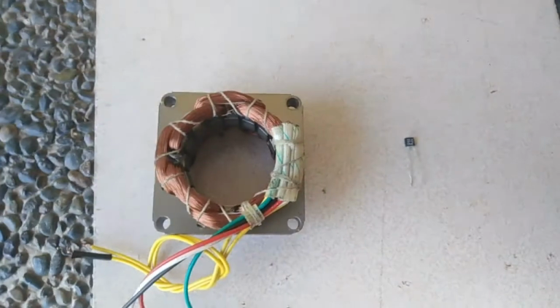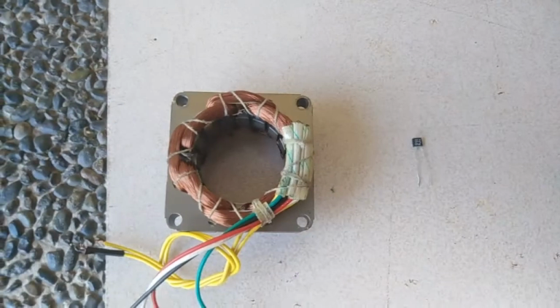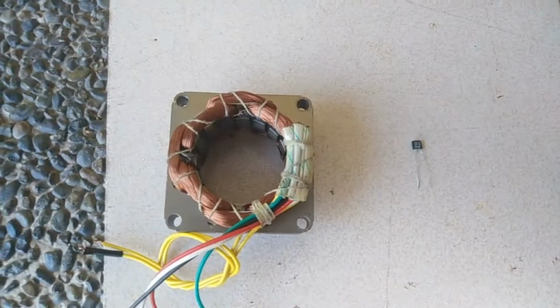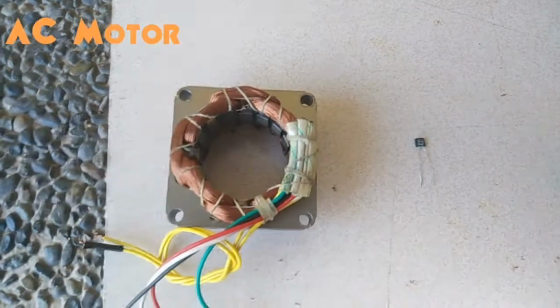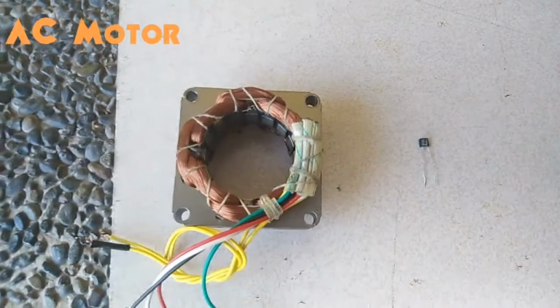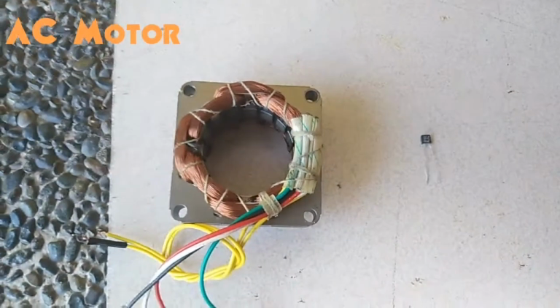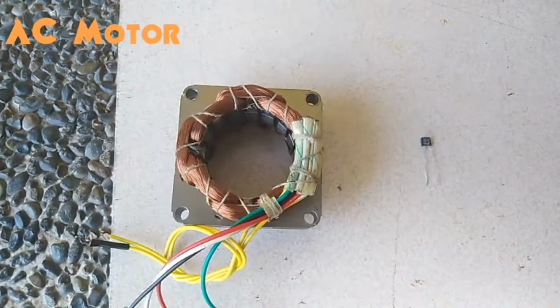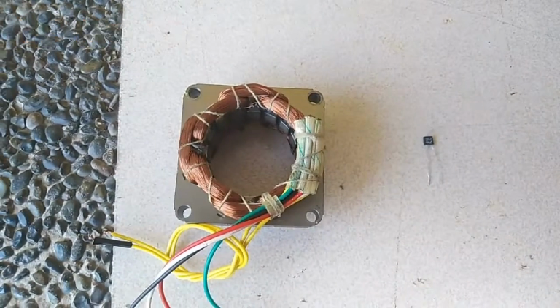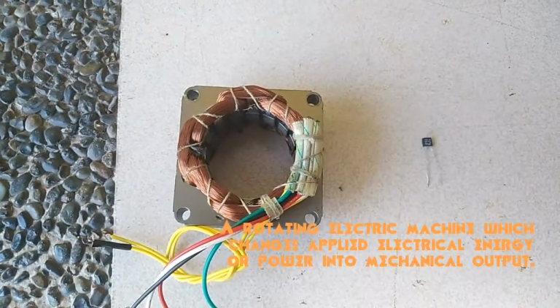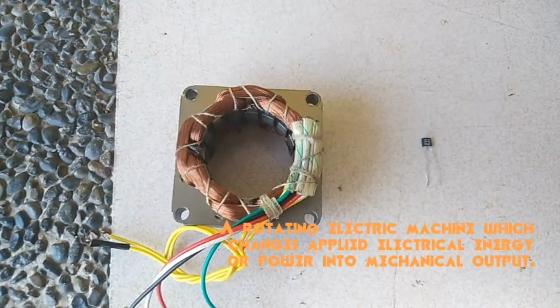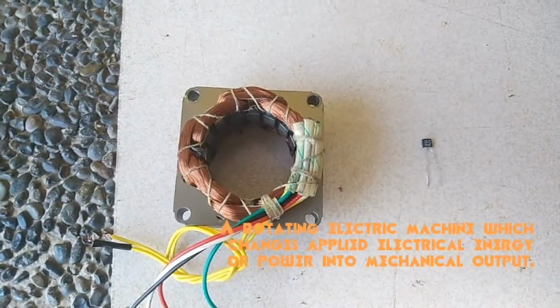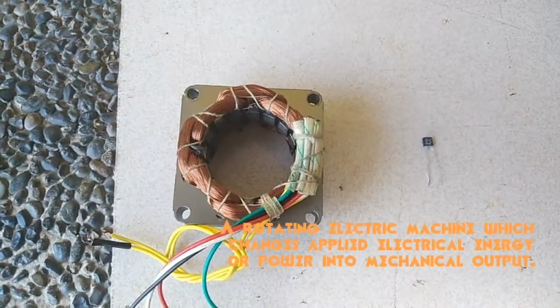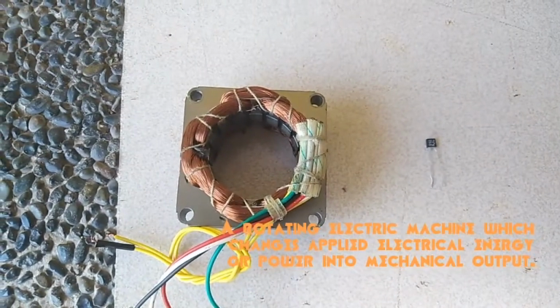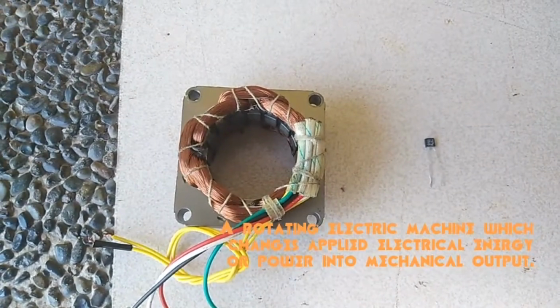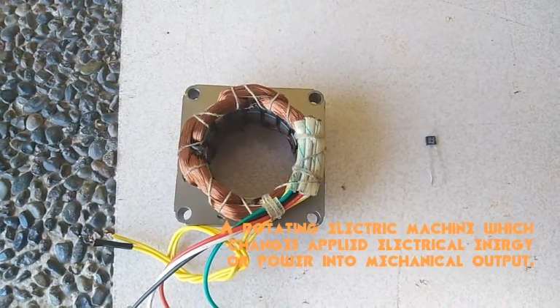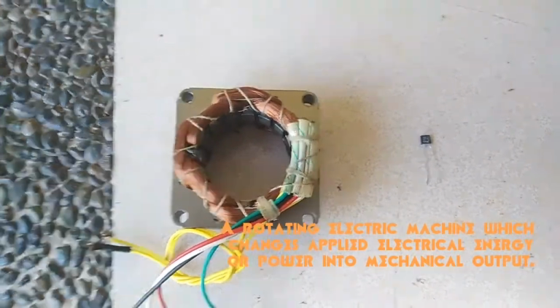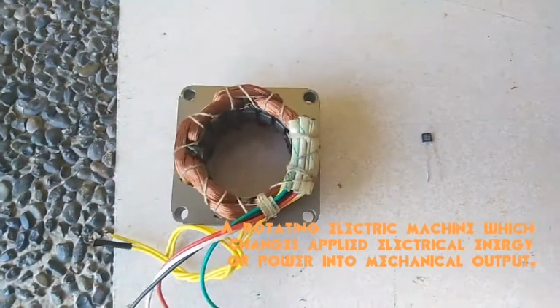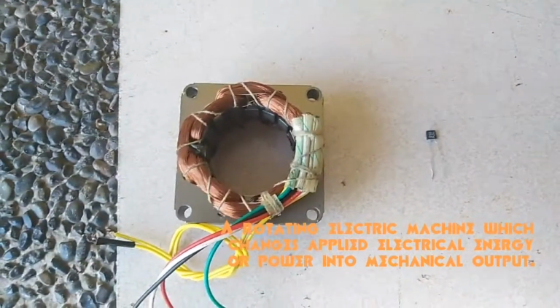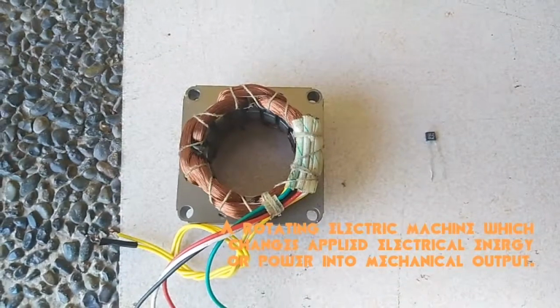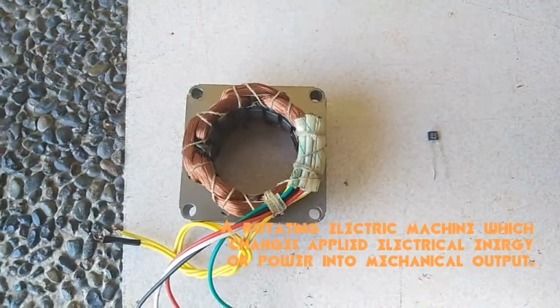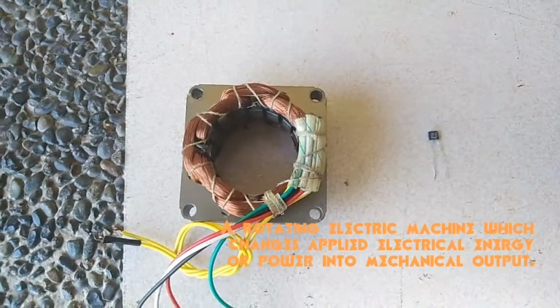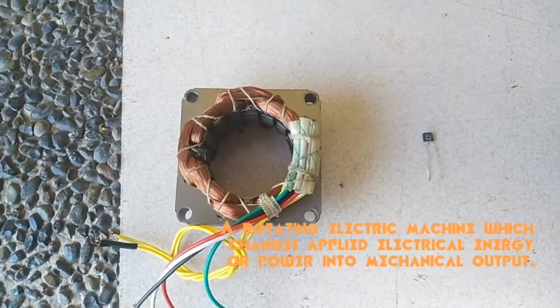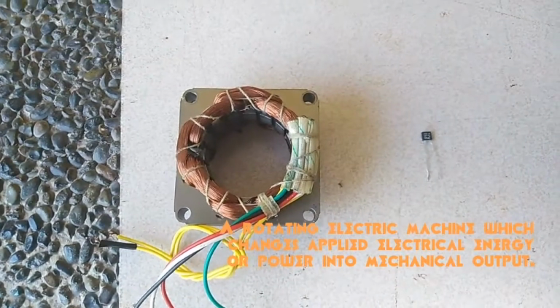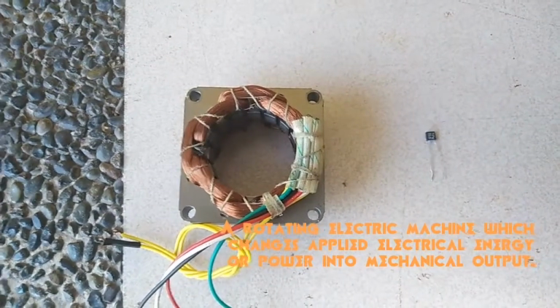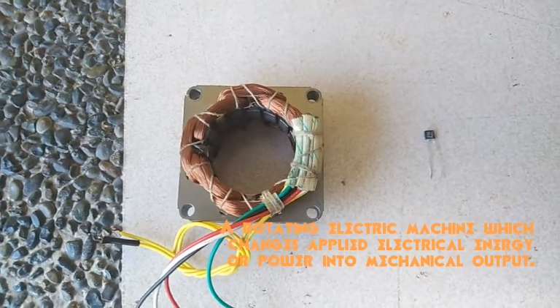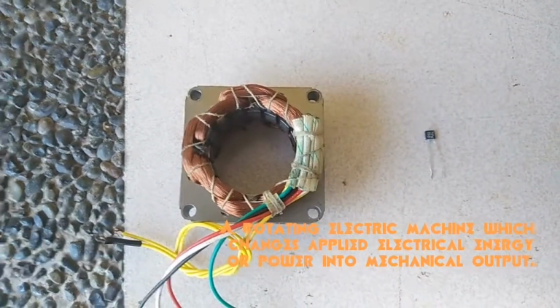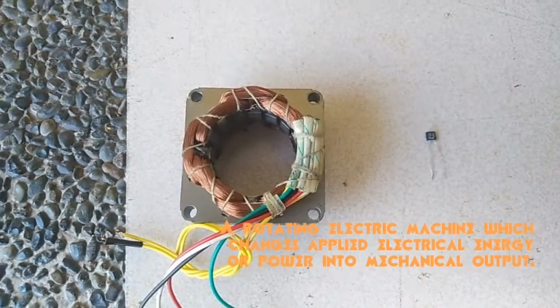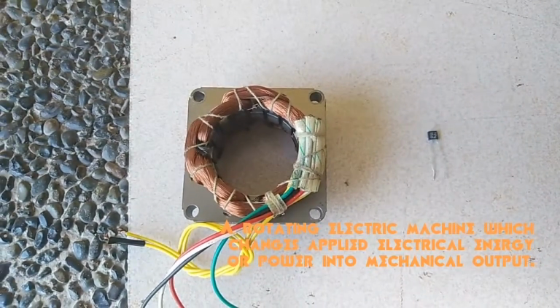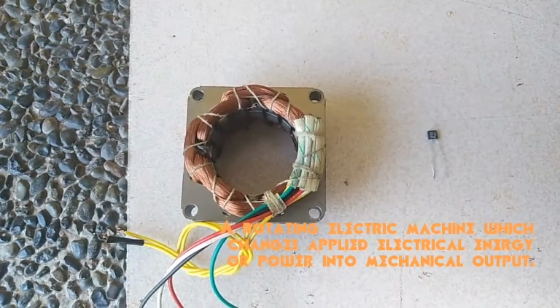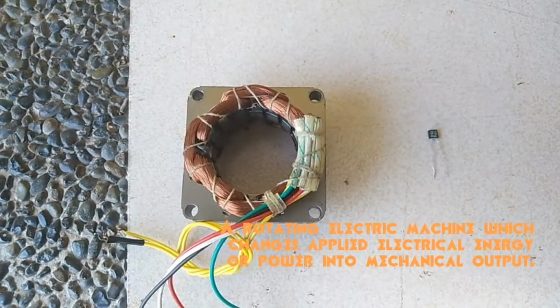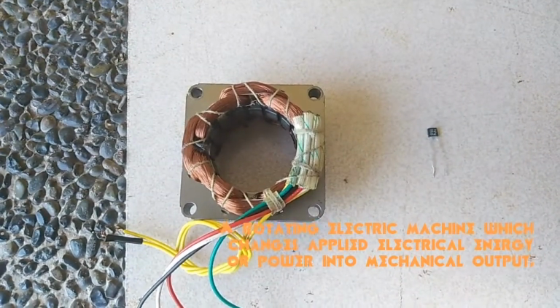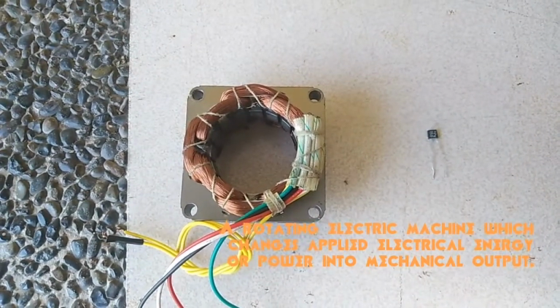AC motor: a rotating electric machine which changes electrical energy or power into mechanical output.